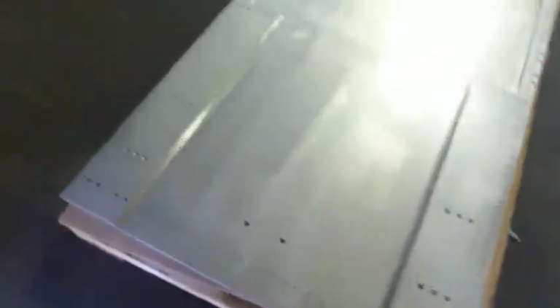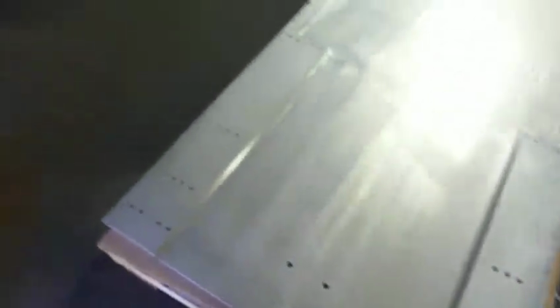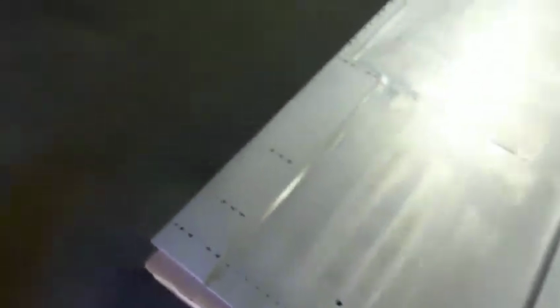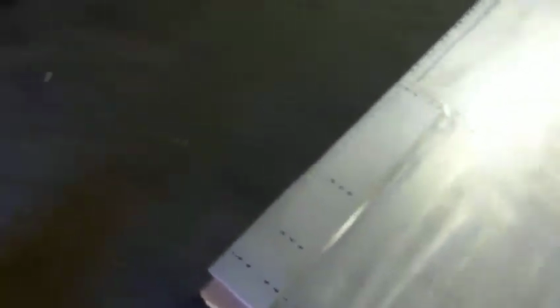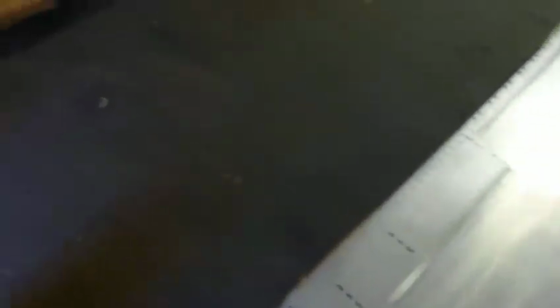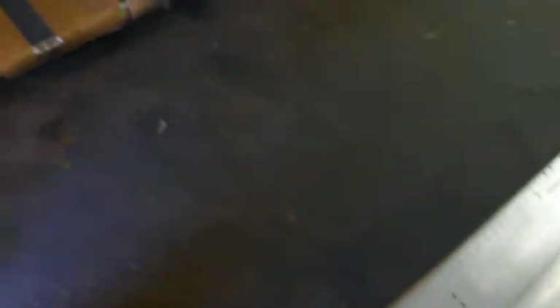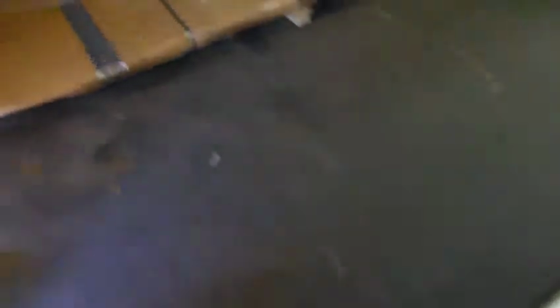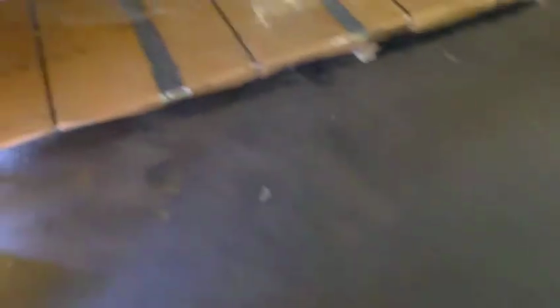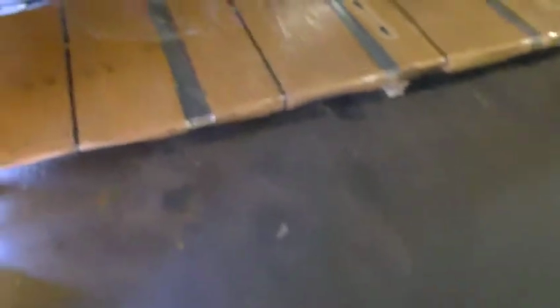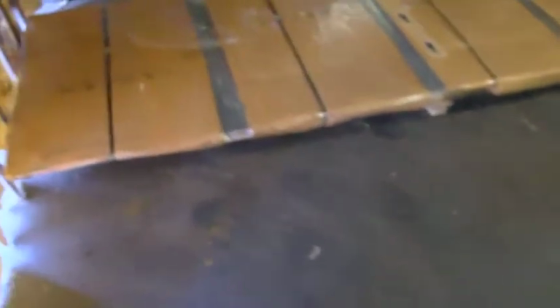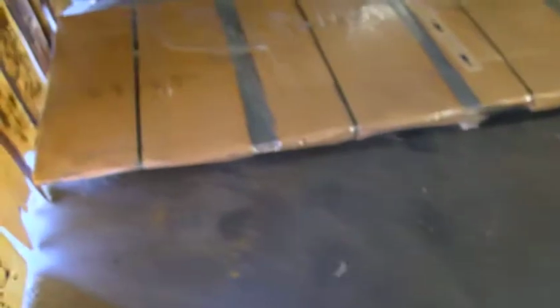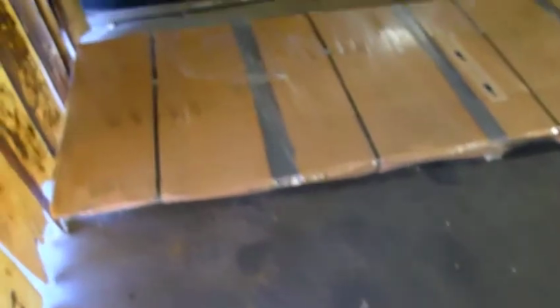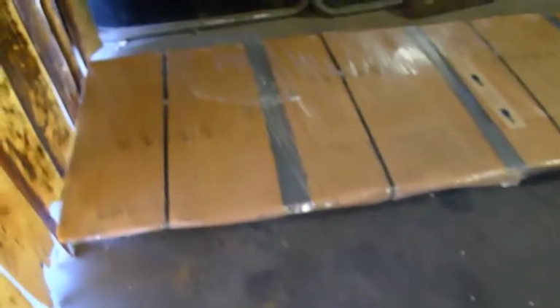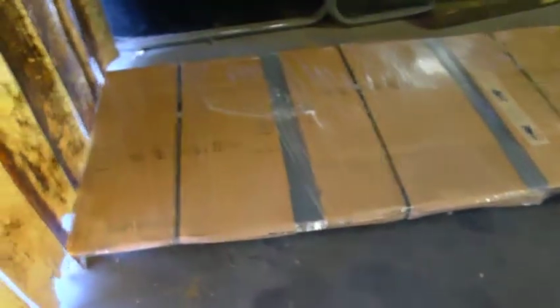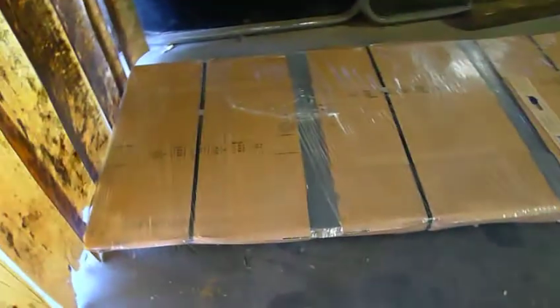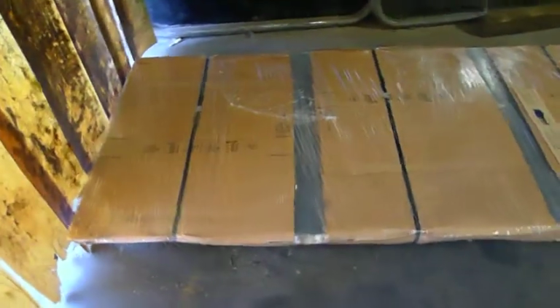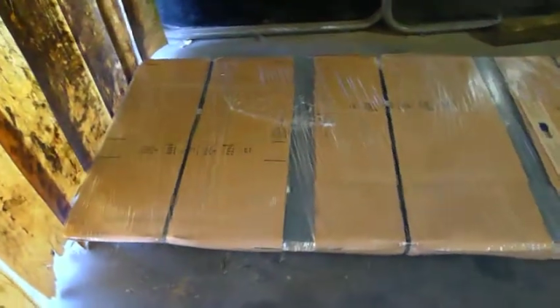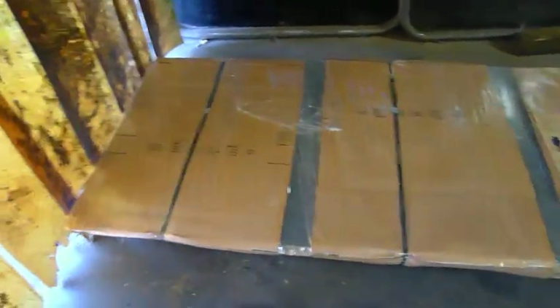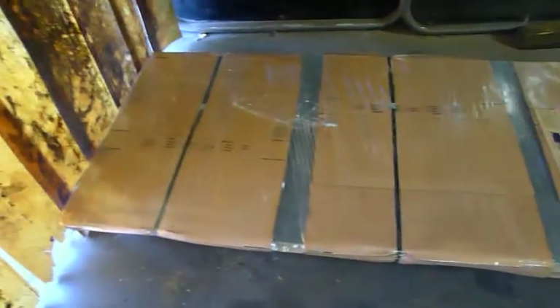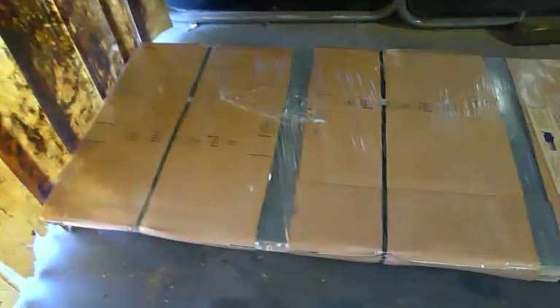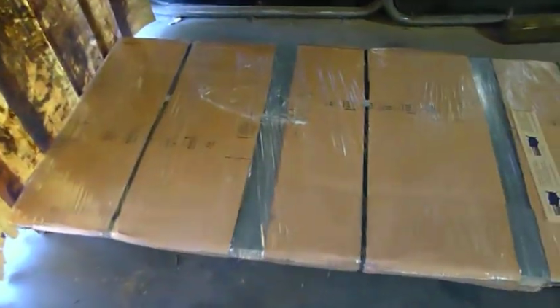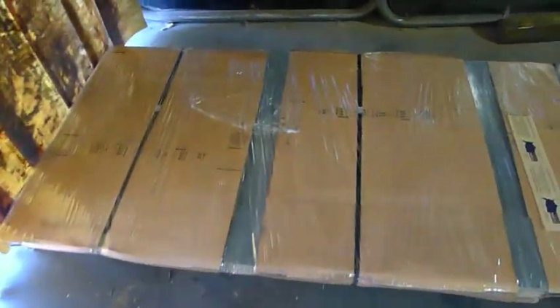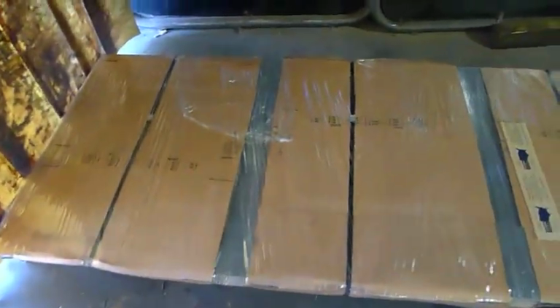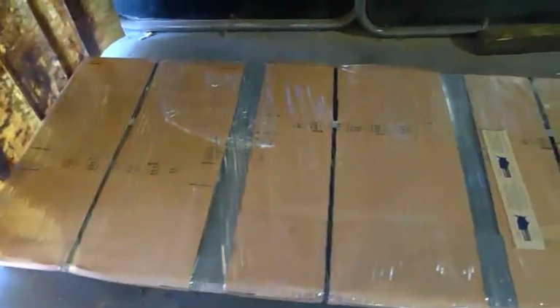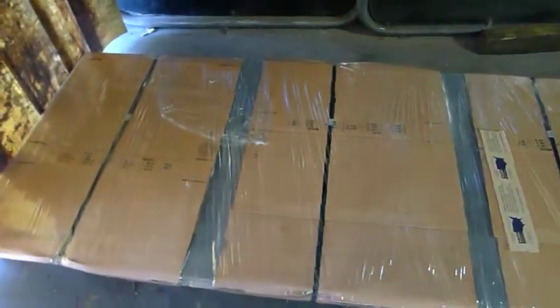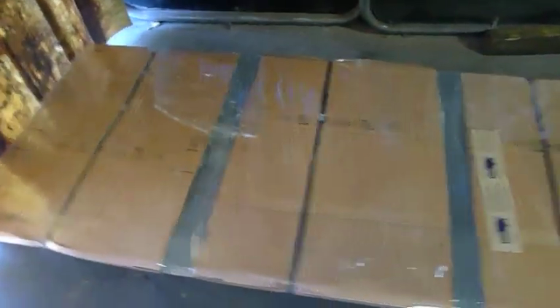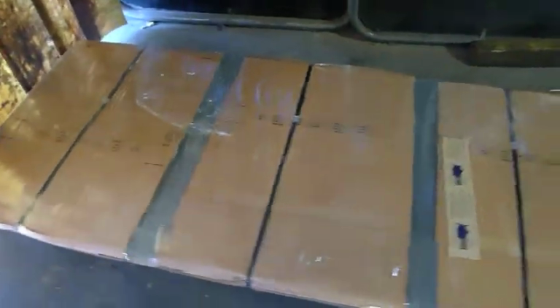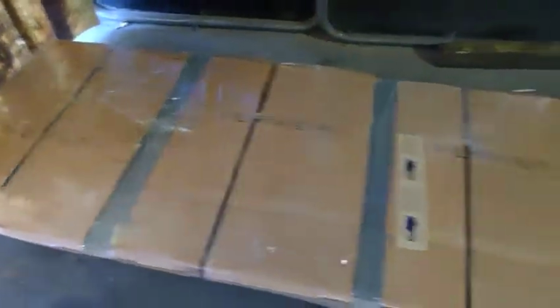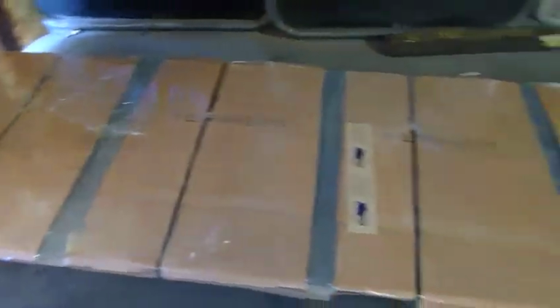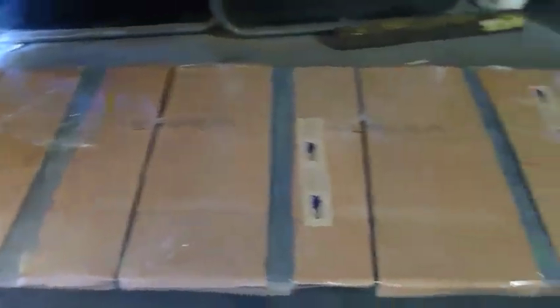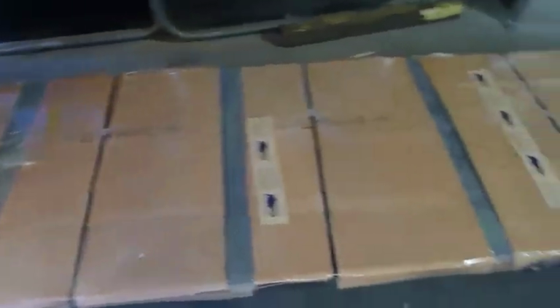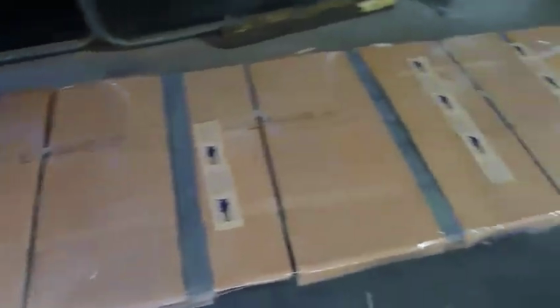Over here we have a similar item that, as you can see, is already packaged up and ready to go back to the customer.